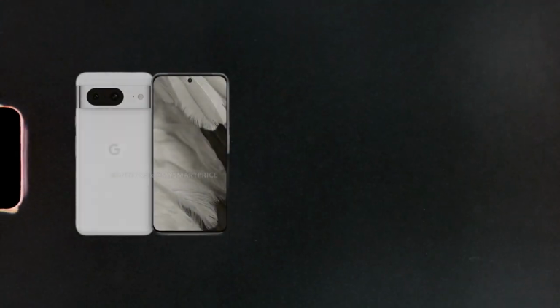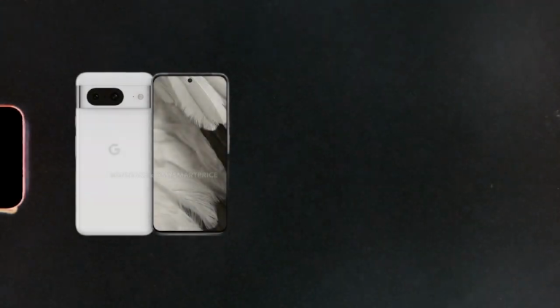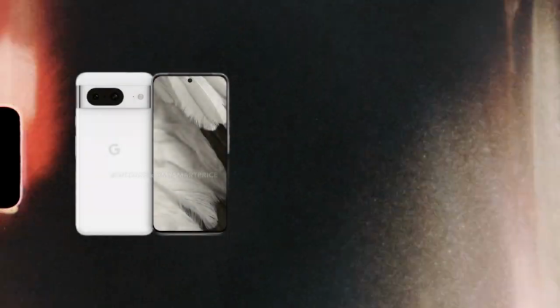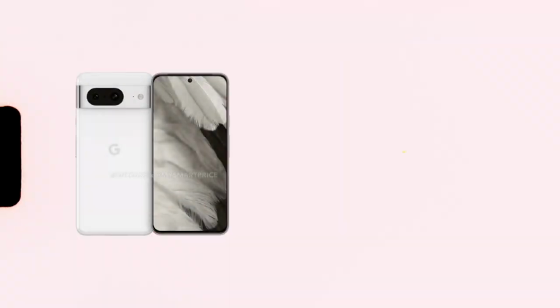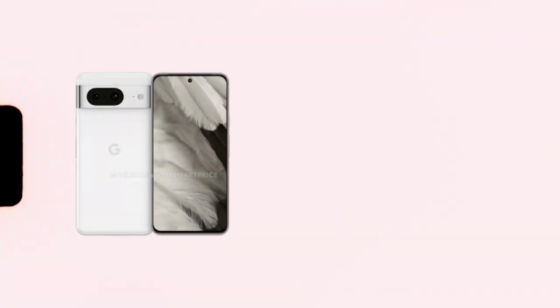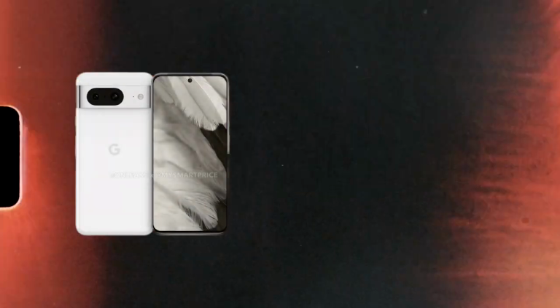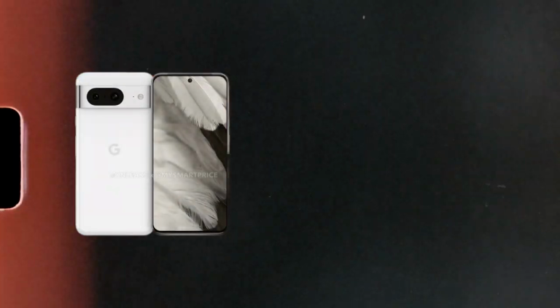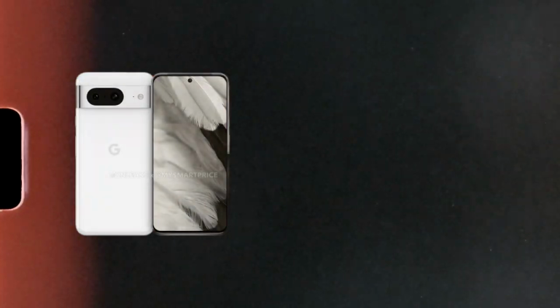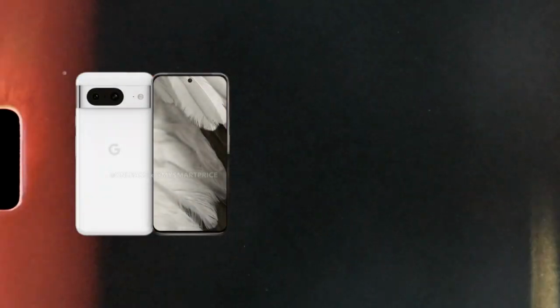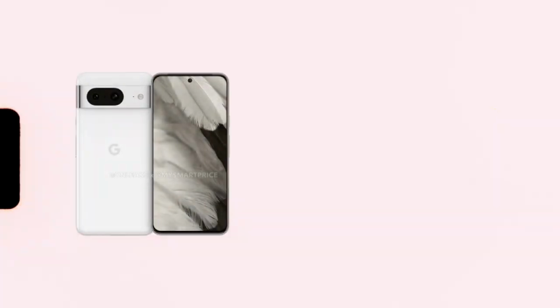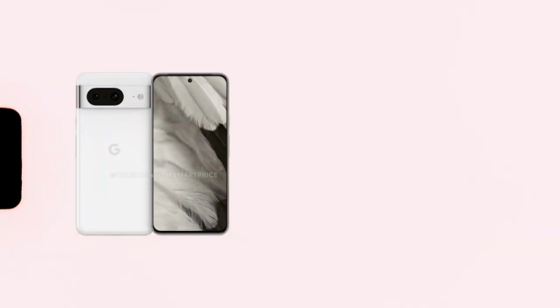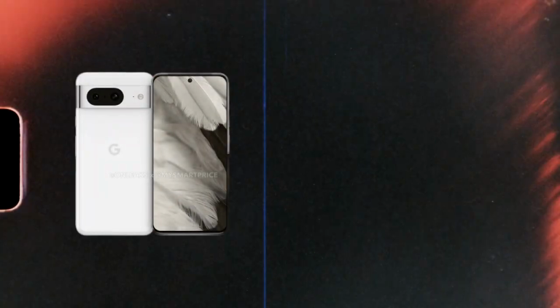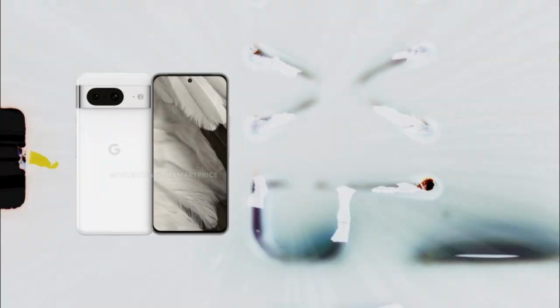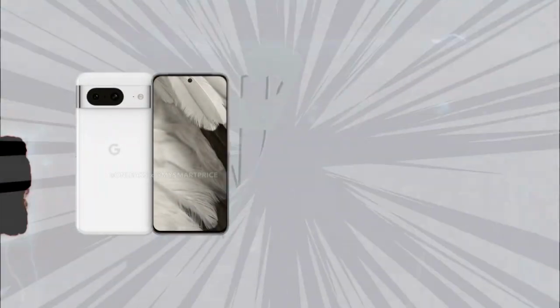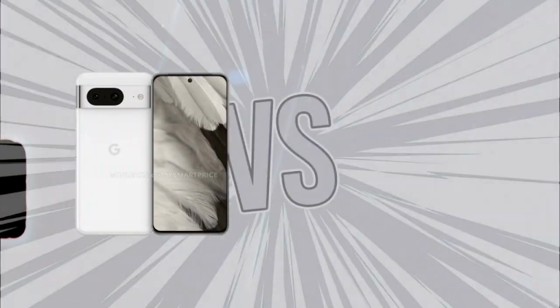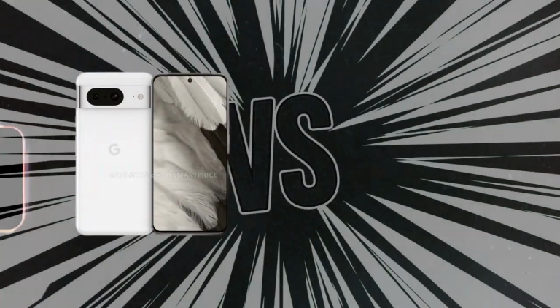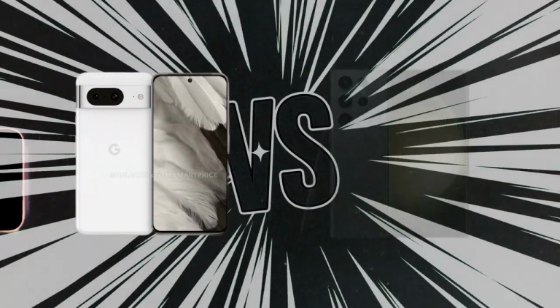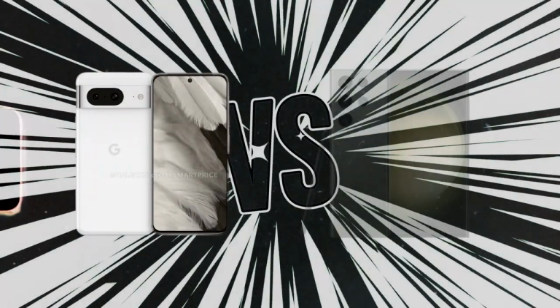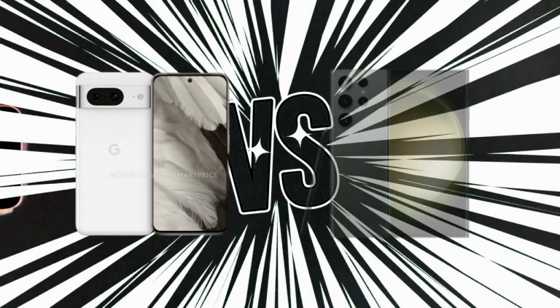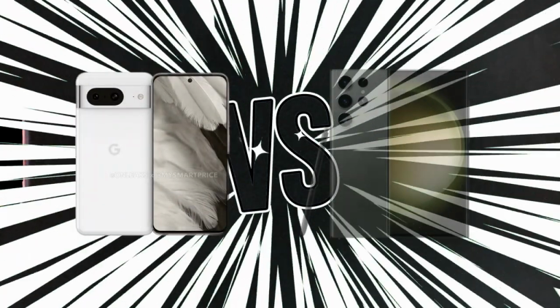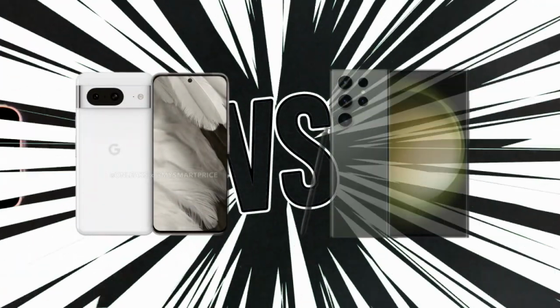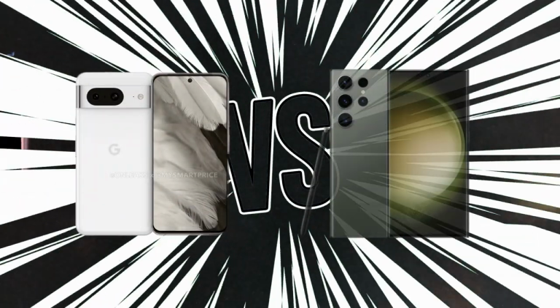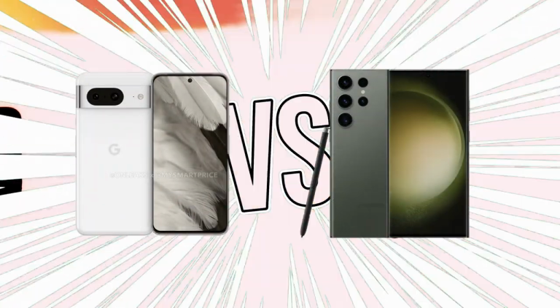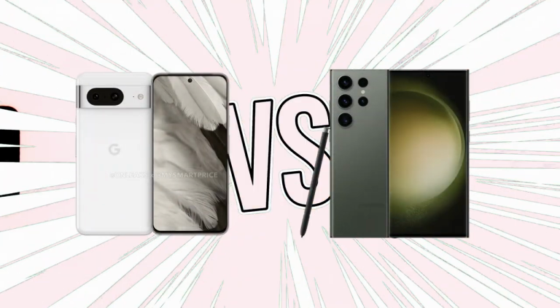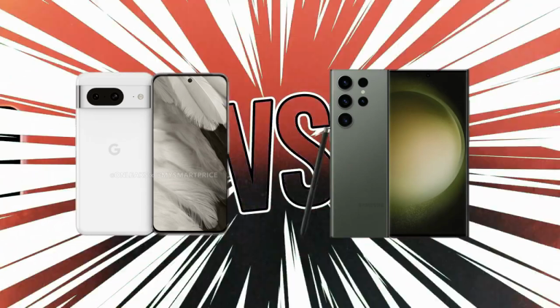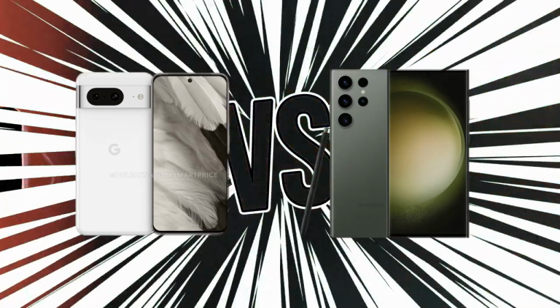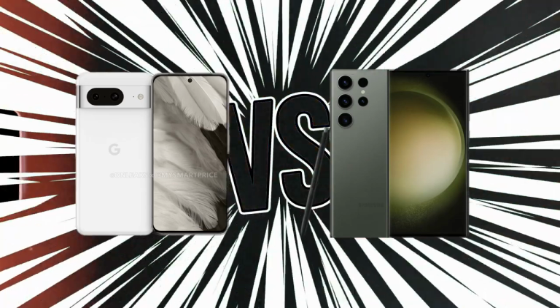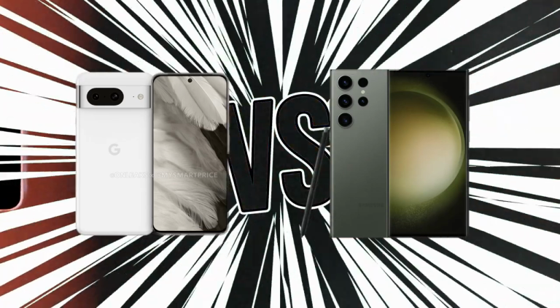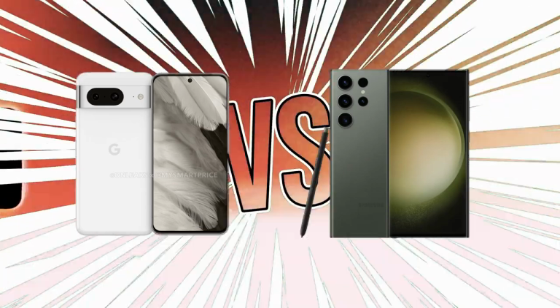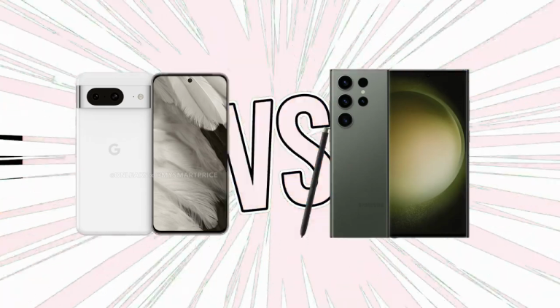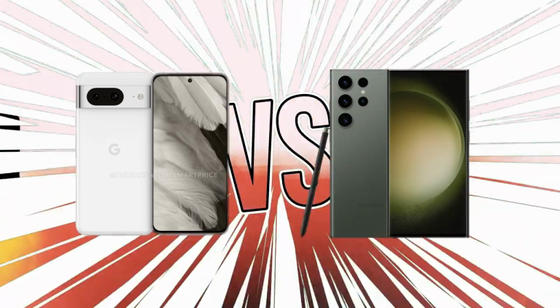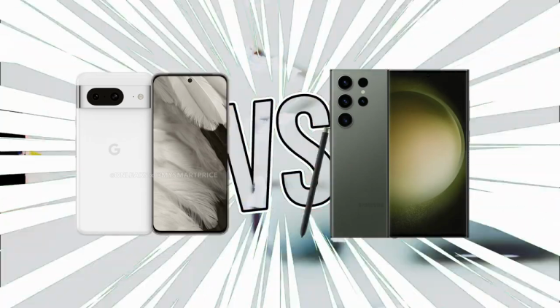In this video, we are going to talk about: should you wait for the Google Pixel 8 Pro, or buy the Samsung Galaxy S23 Ultra?